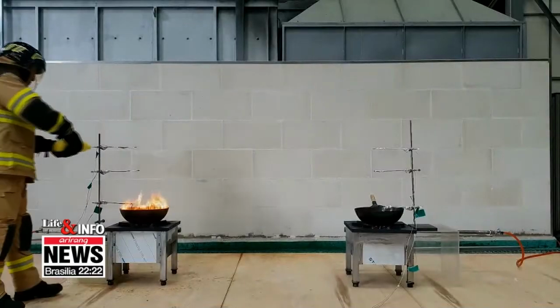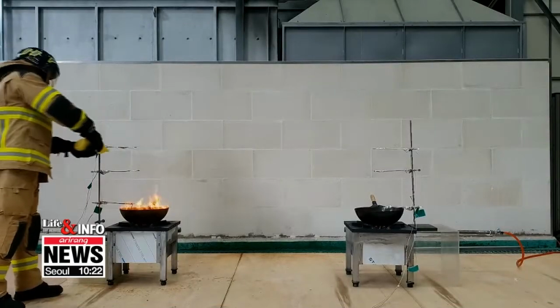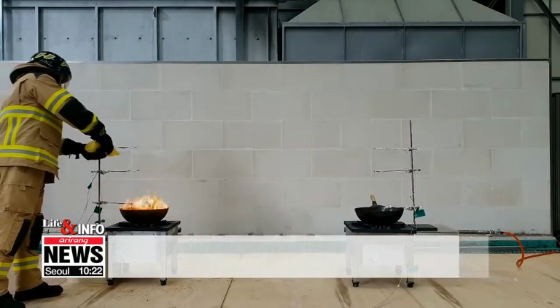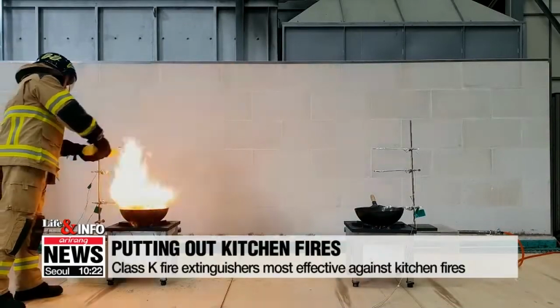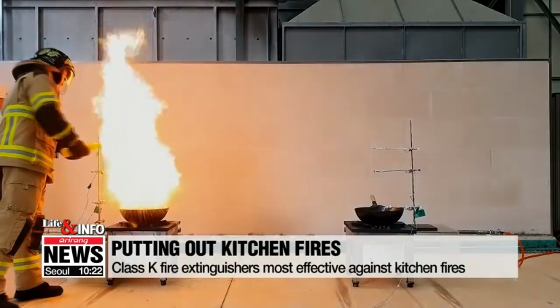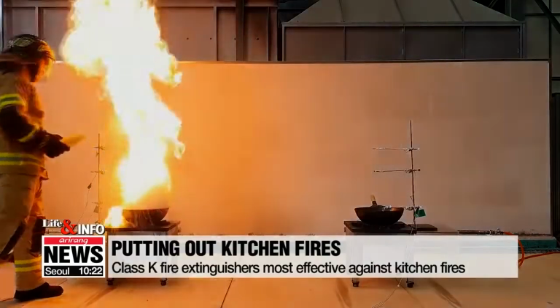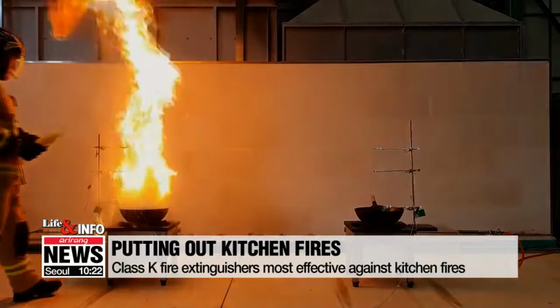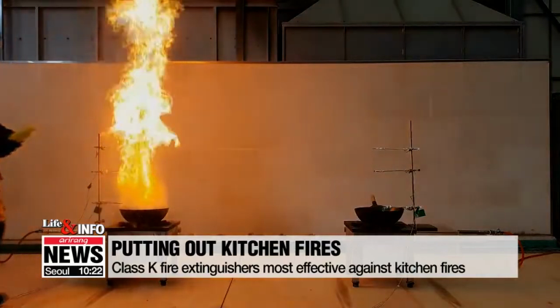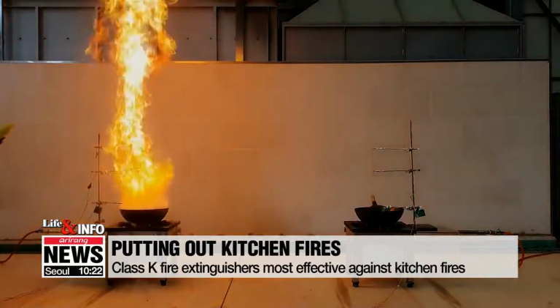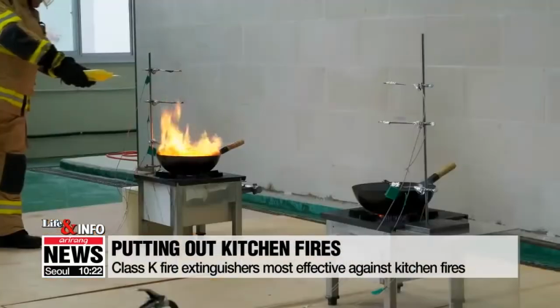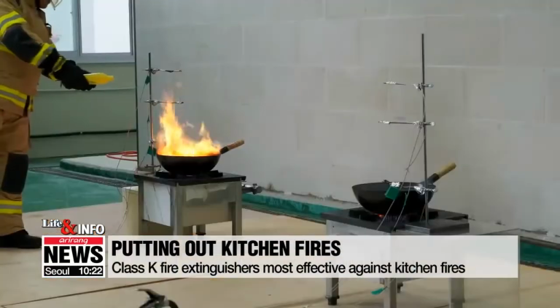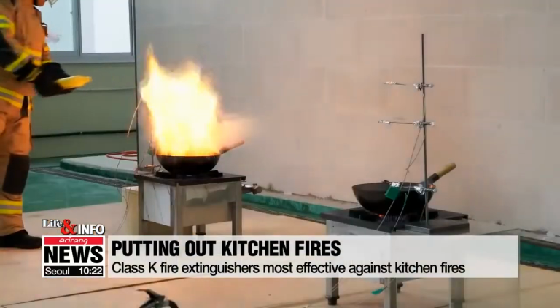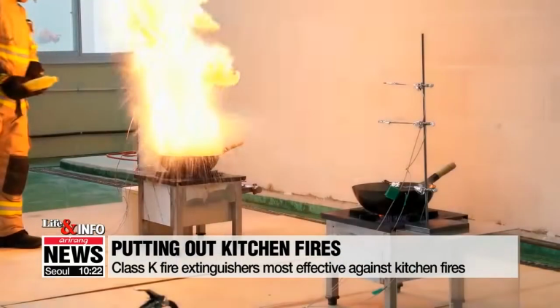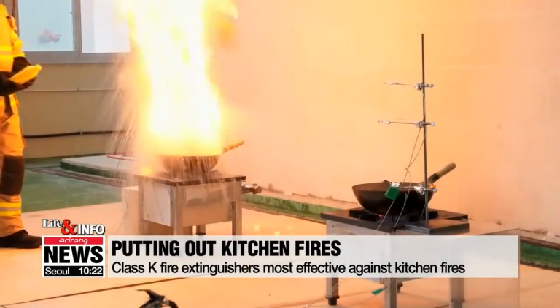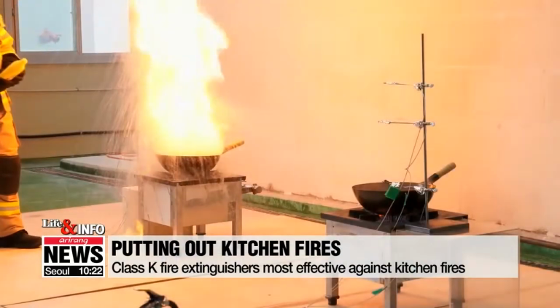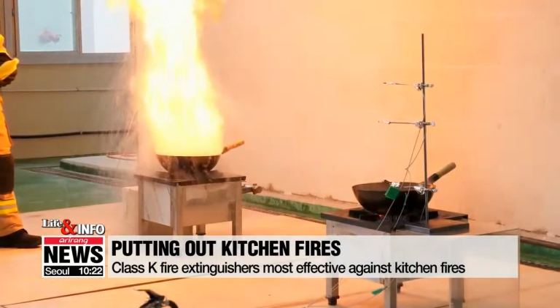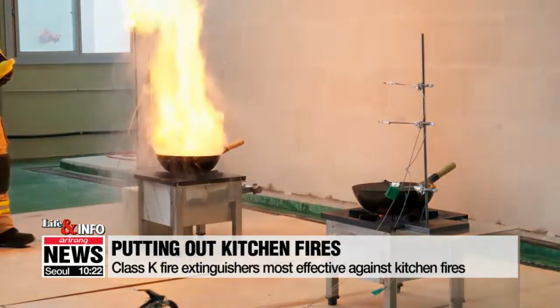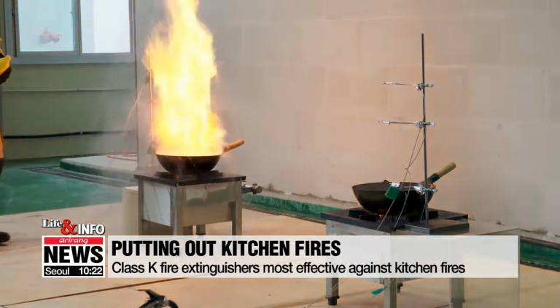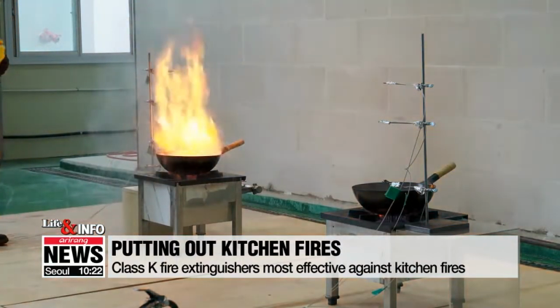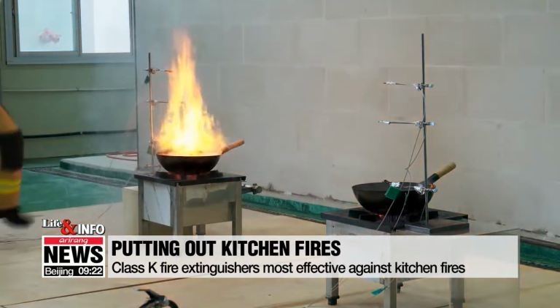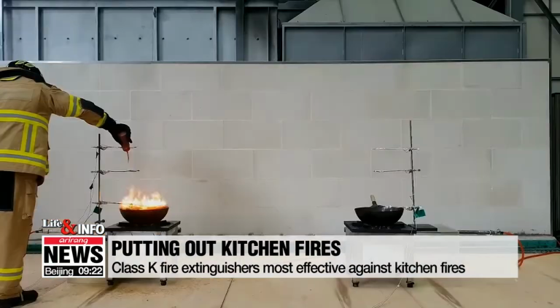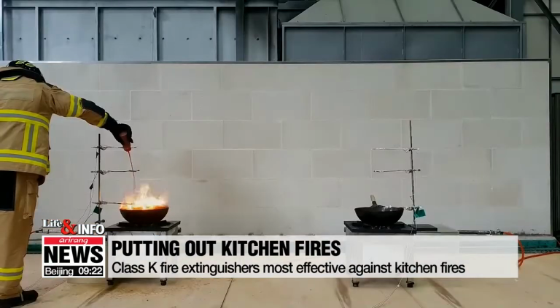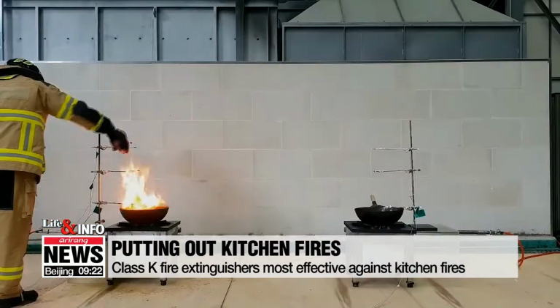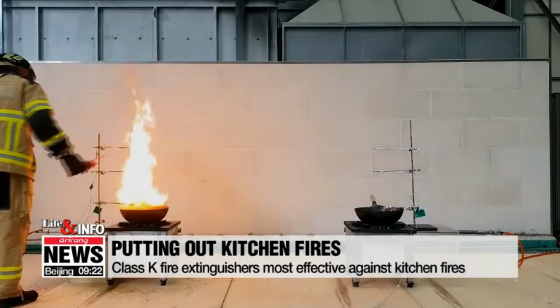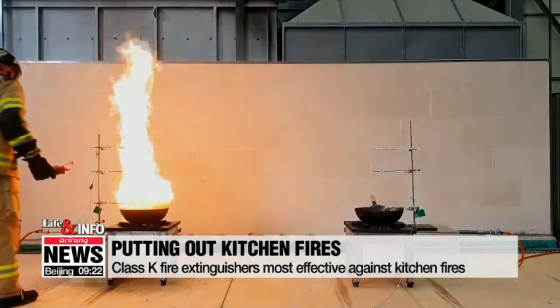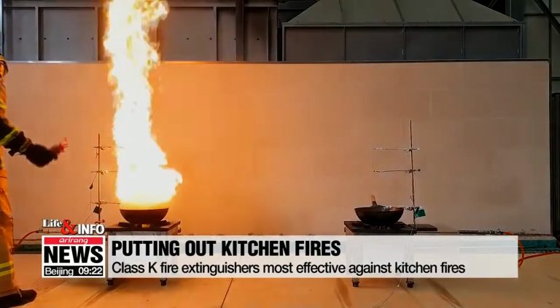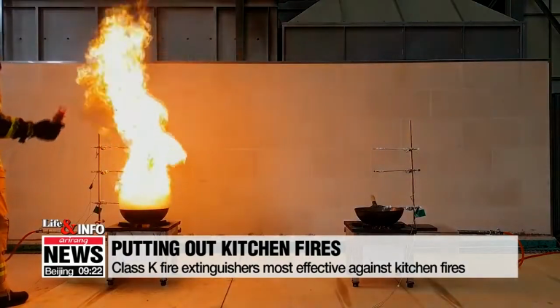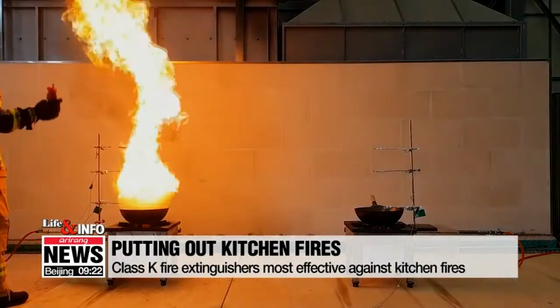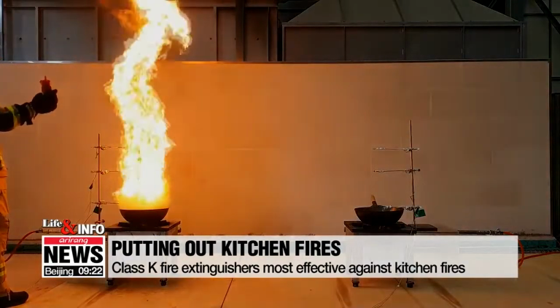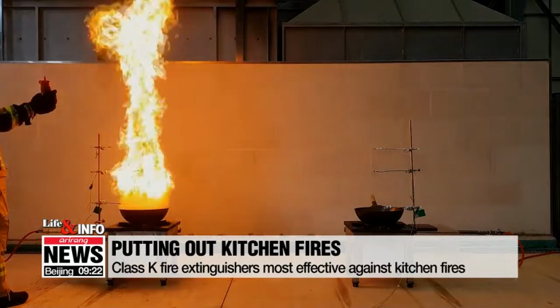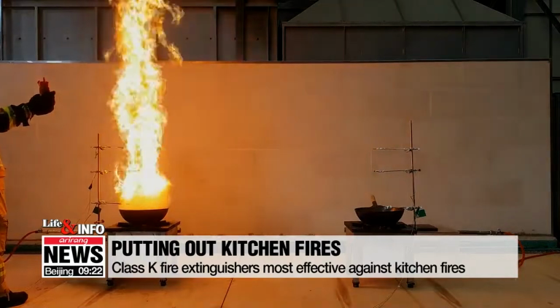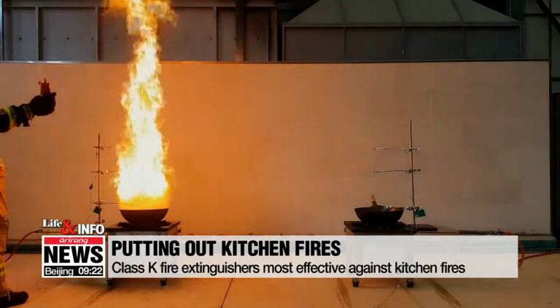Dishwashing soap and ketchup are also dangerous. They can cause flames to grow and spread, or make cooking oil boil over and cause burns.